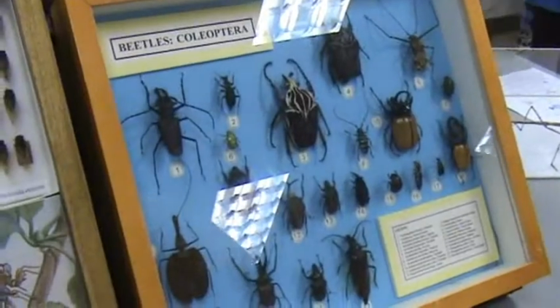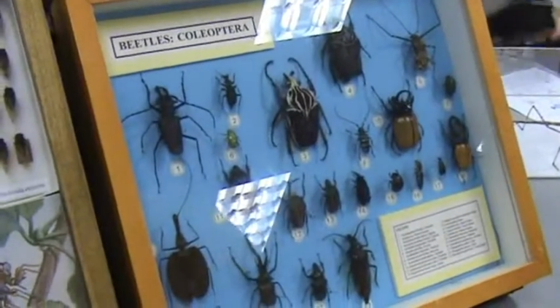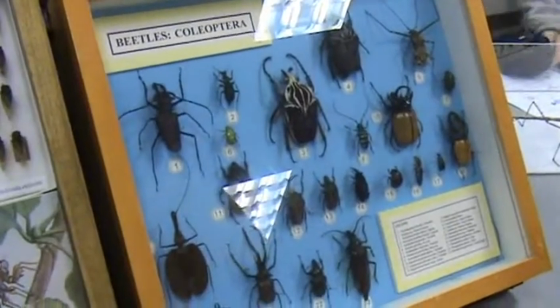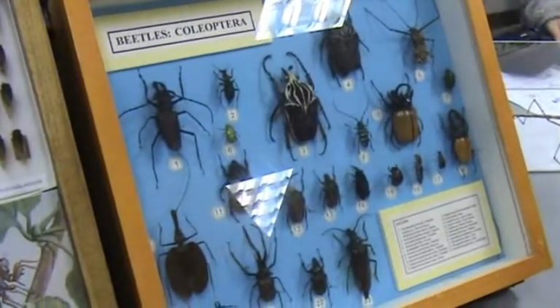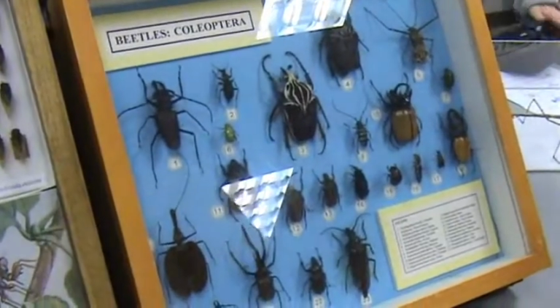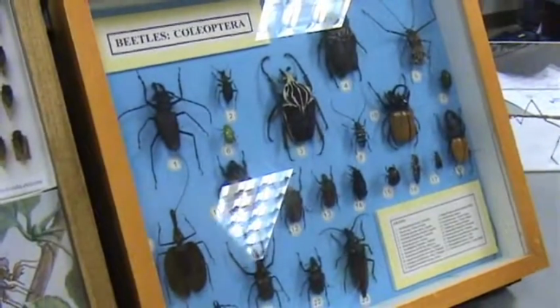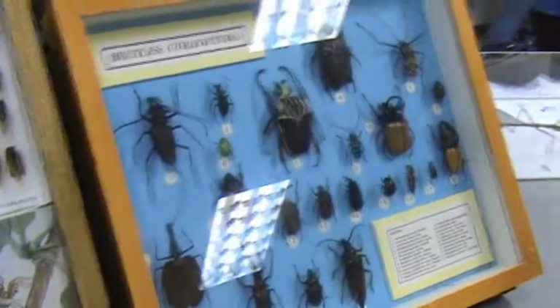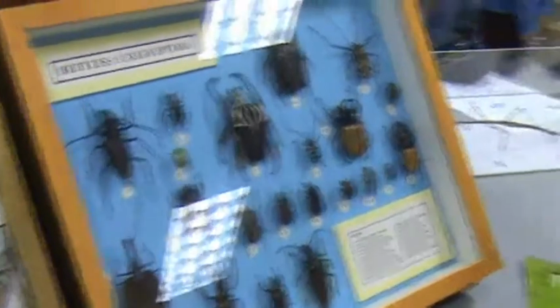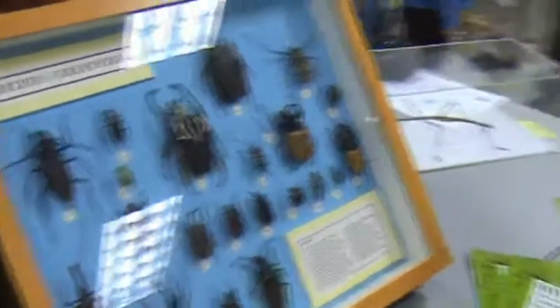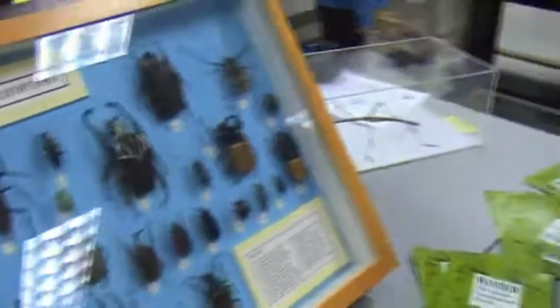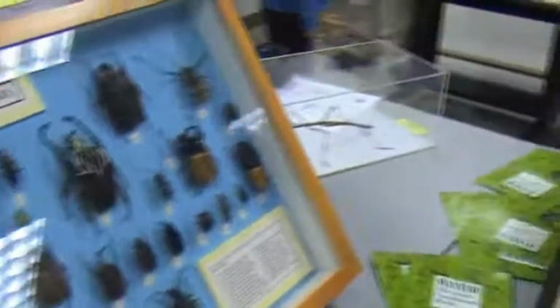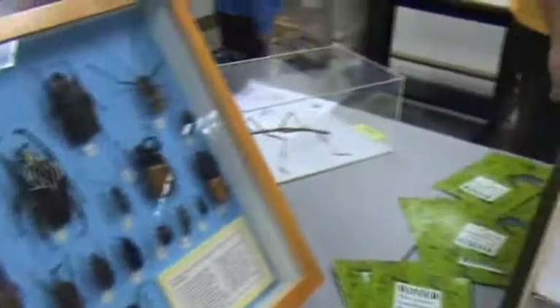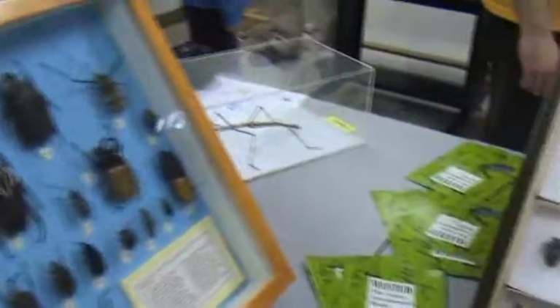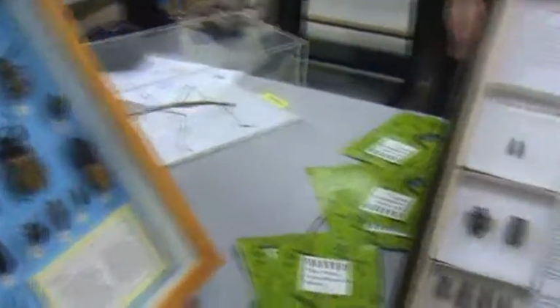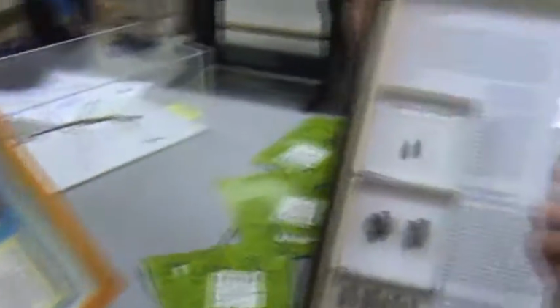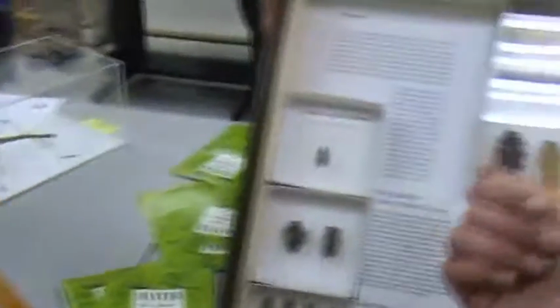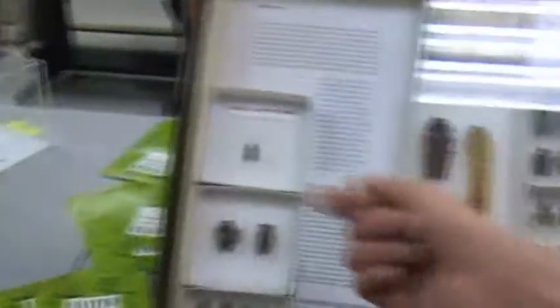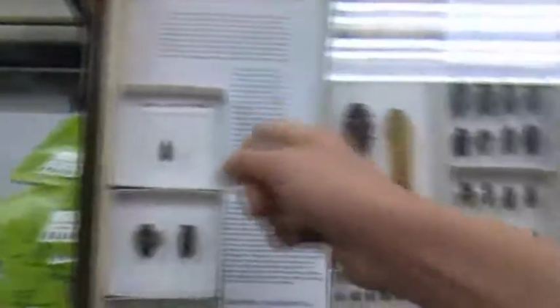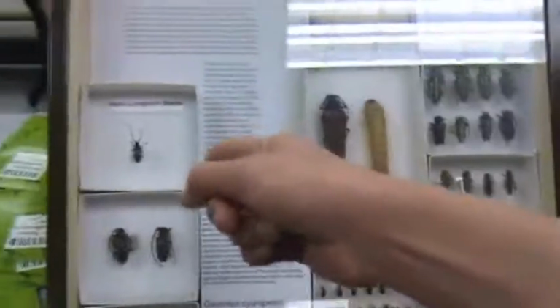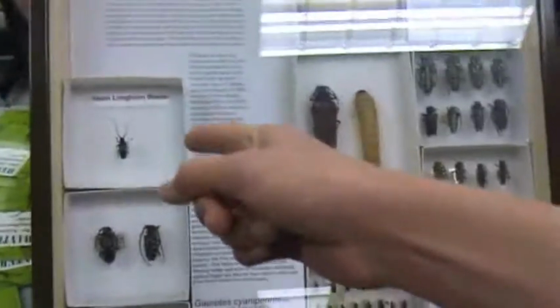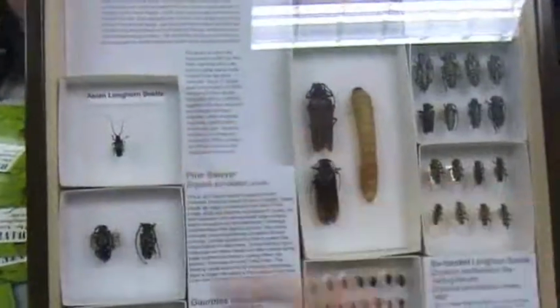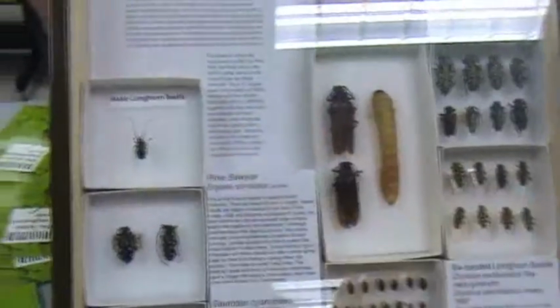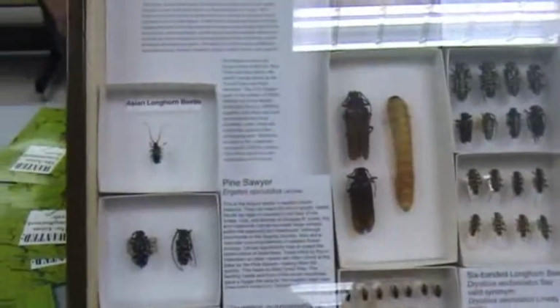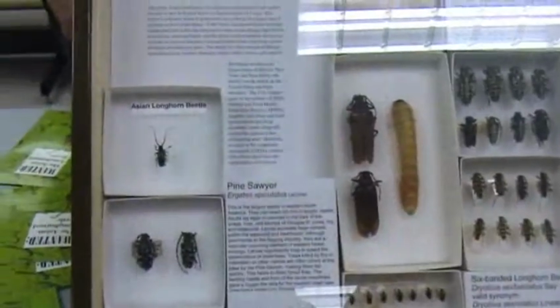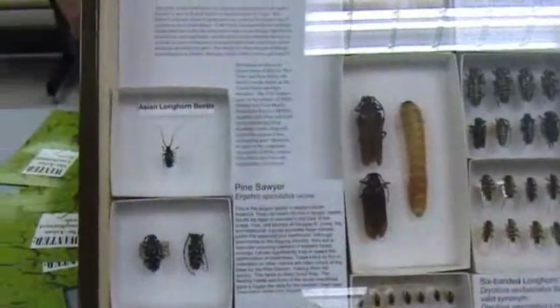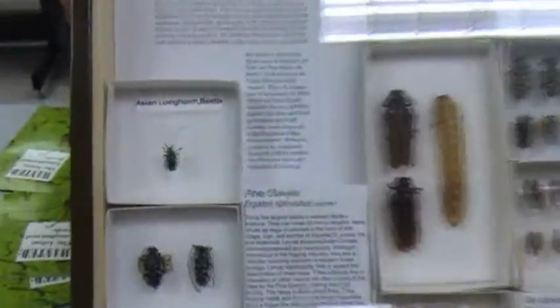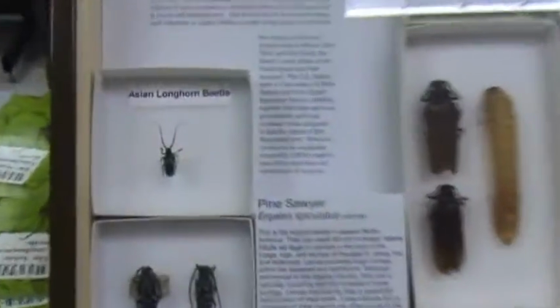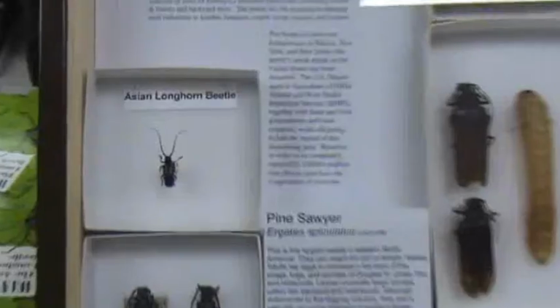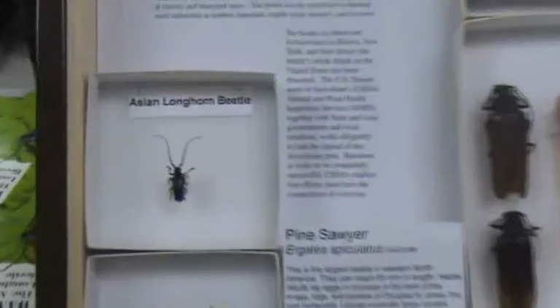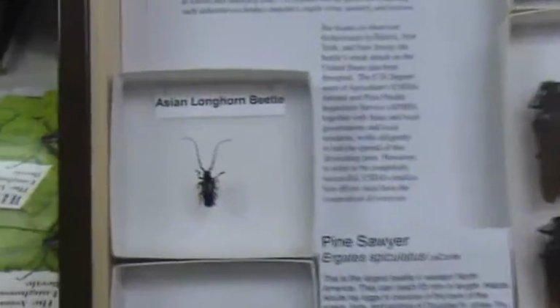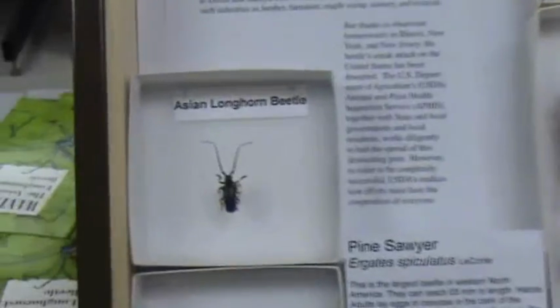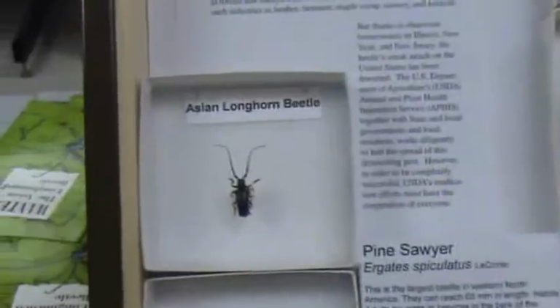Over here we have the Asian longhorn beetle, which is an invasive species.